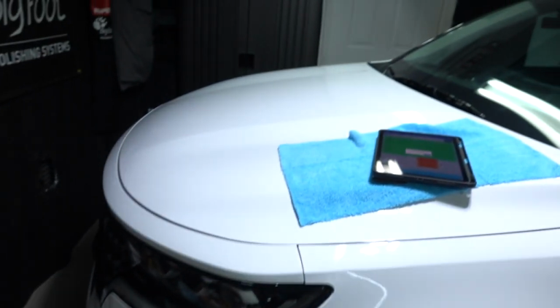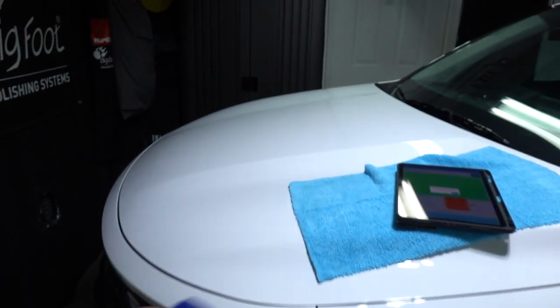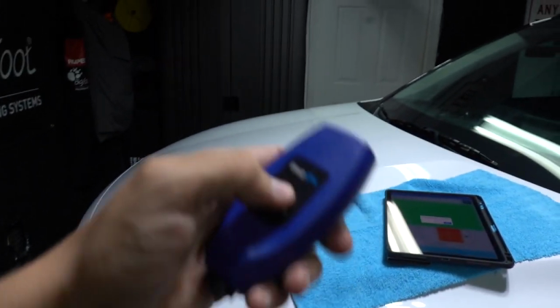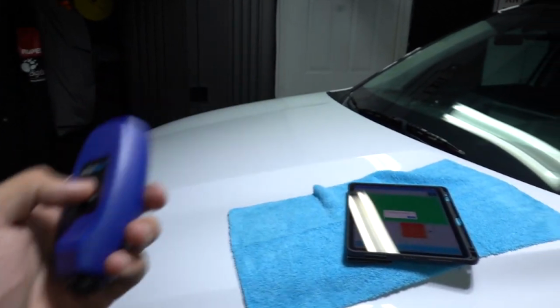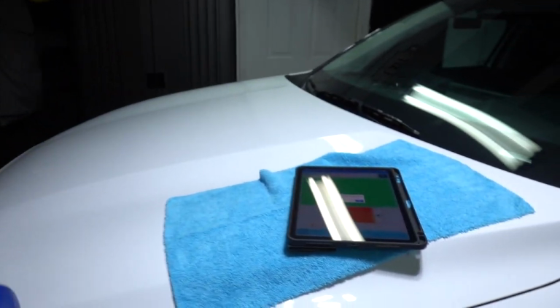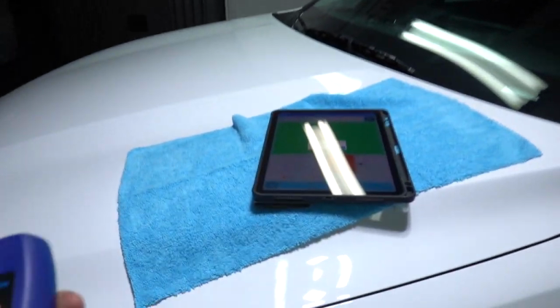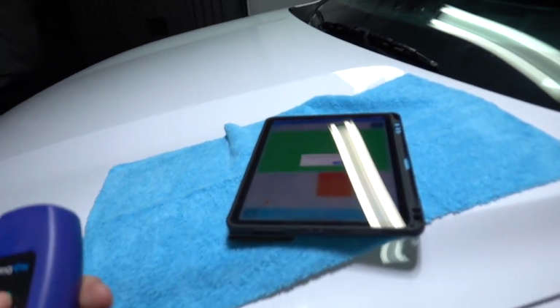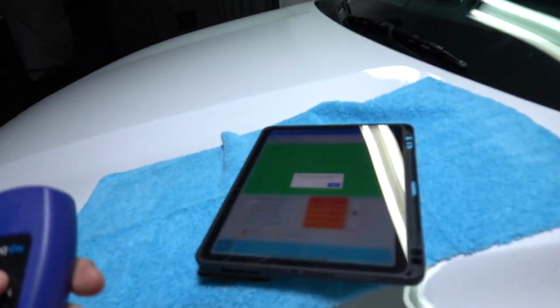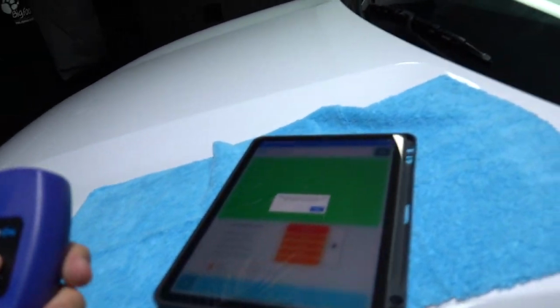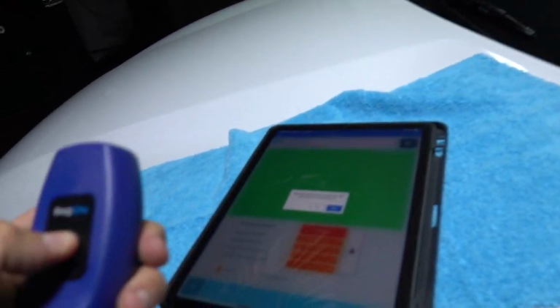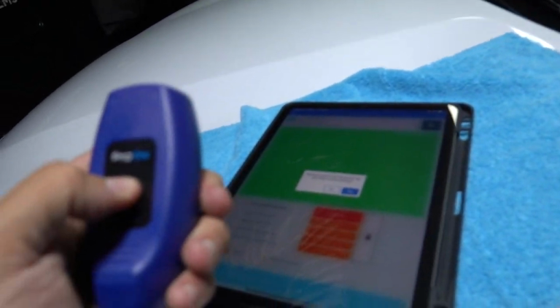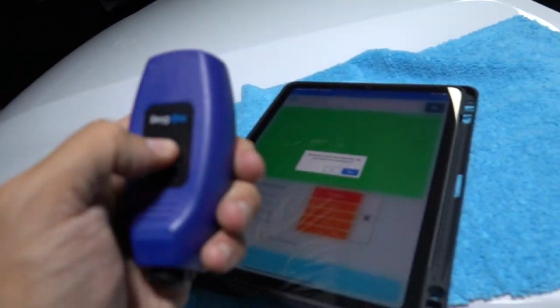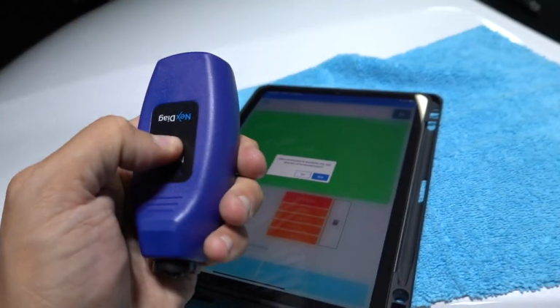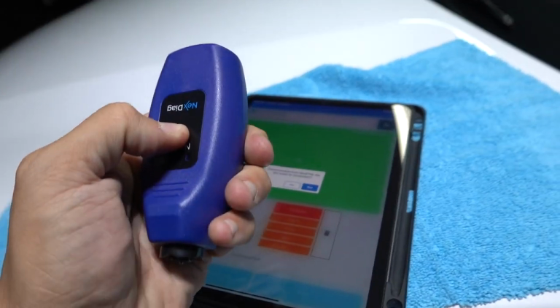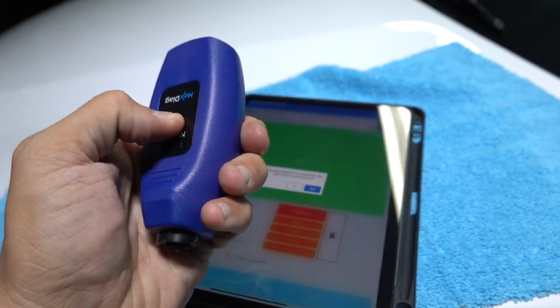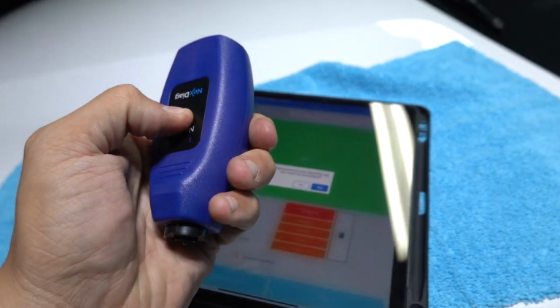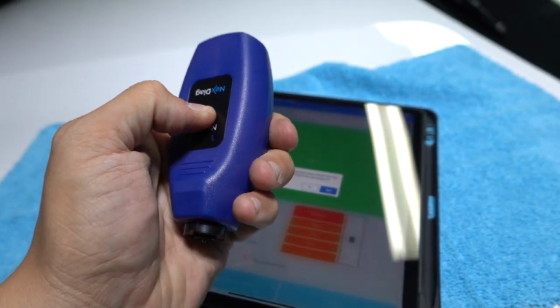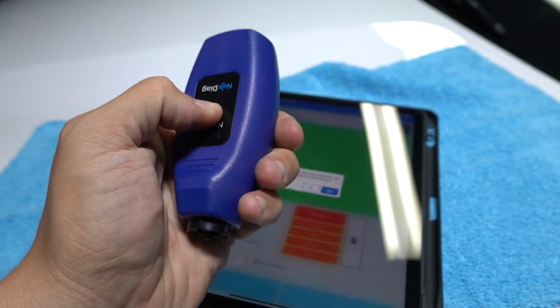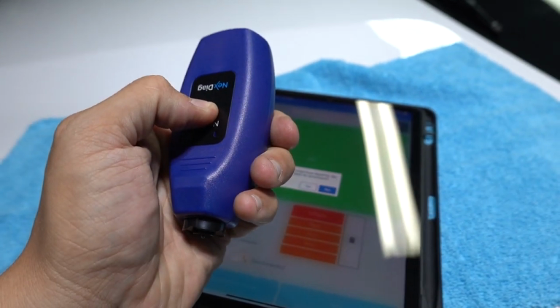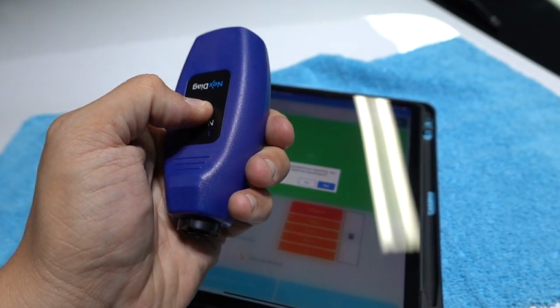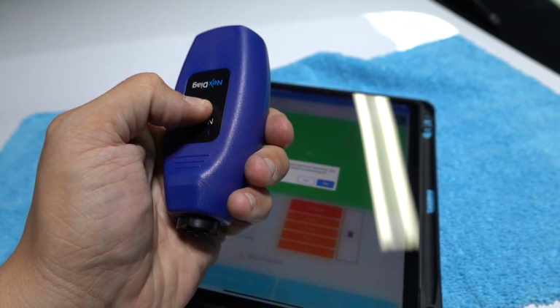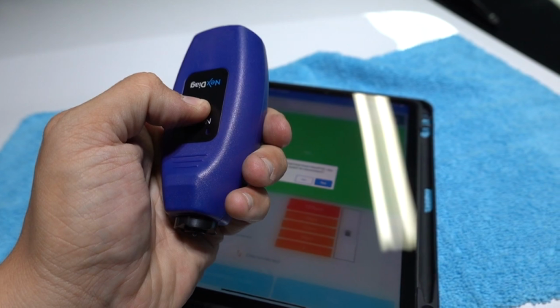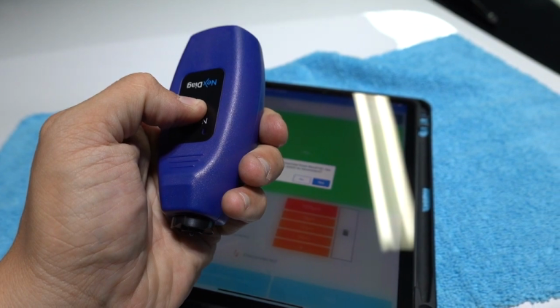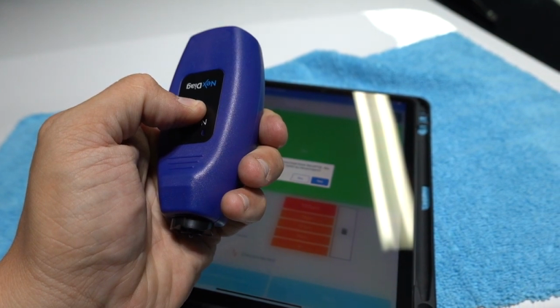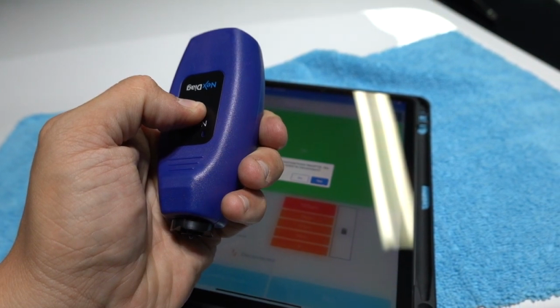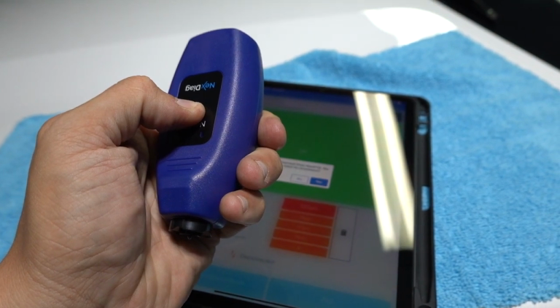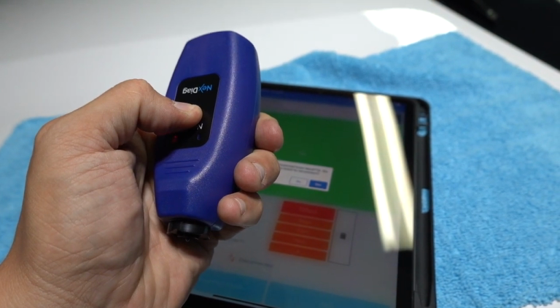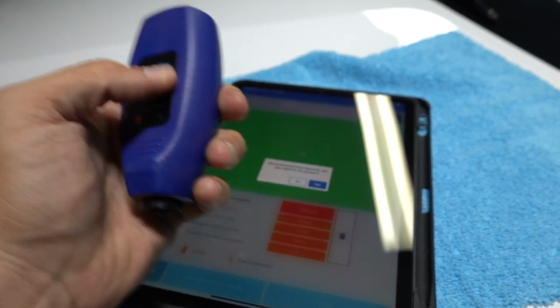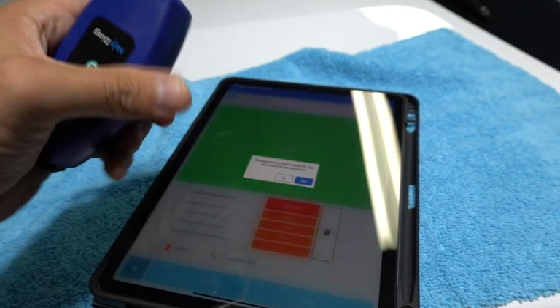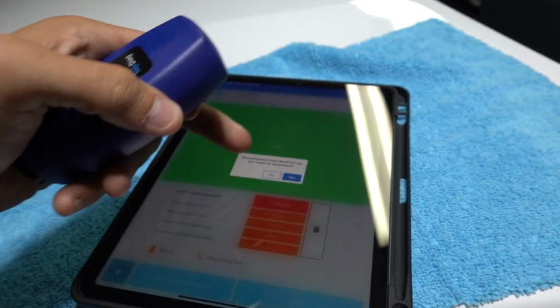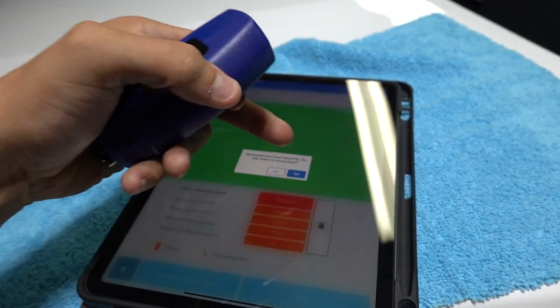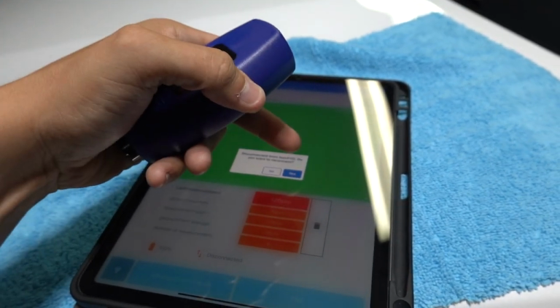I'm going to go back with these other machines and double-check. Remember this one was telling me in the 90s — still consistently high 80s and 90s — while the NEX gauges are mid-to-low 70s. How is that a 101? So going forward, this is going to be what I'd rather use — not even just for the interface with the app, but because reading on a lower scale and not giving somebody false confidence is where it's at for me.